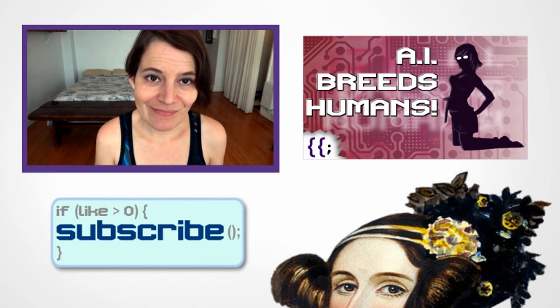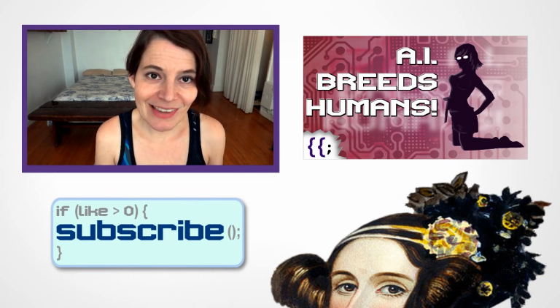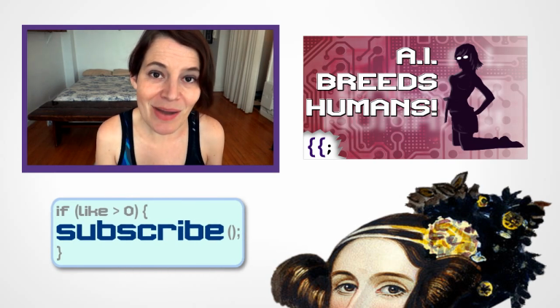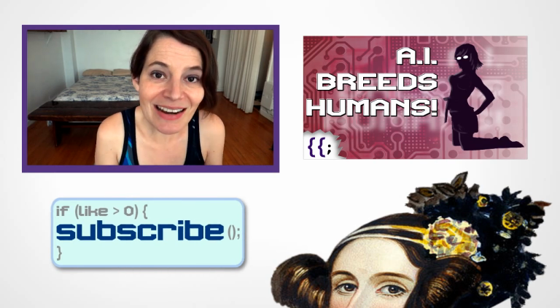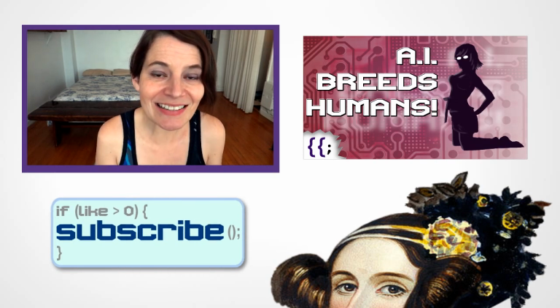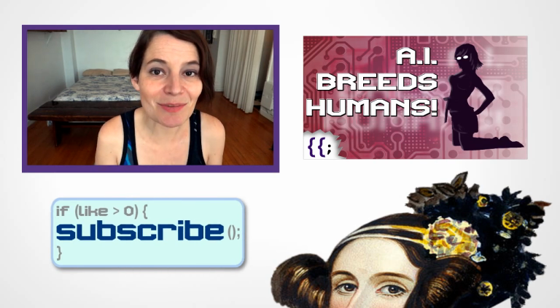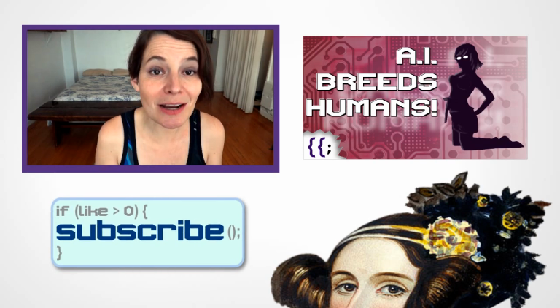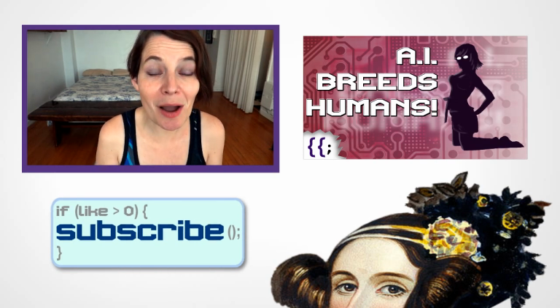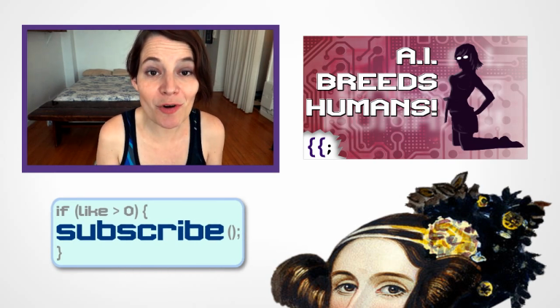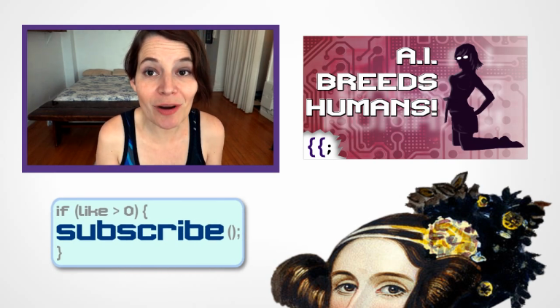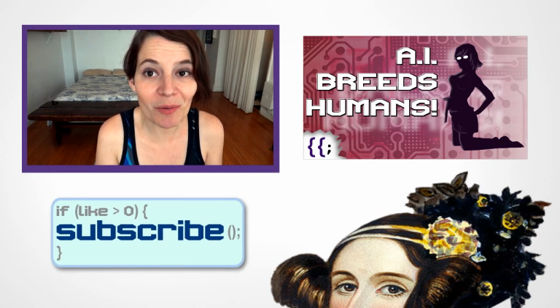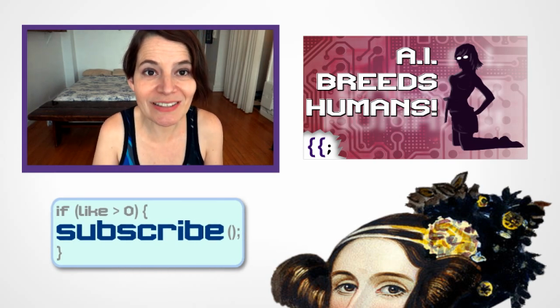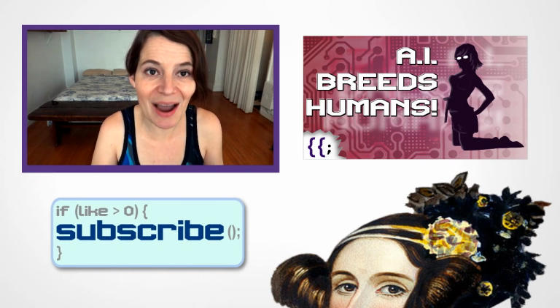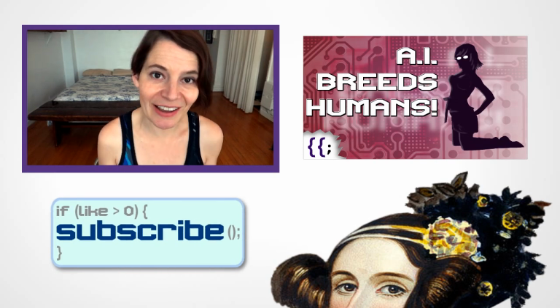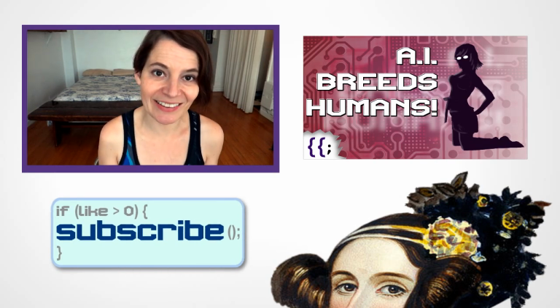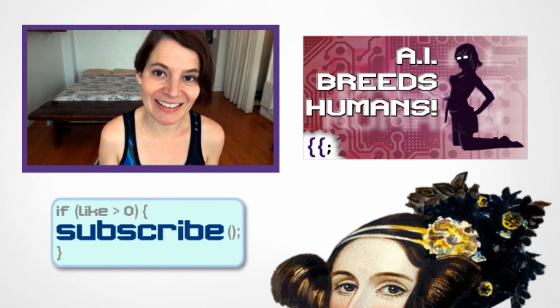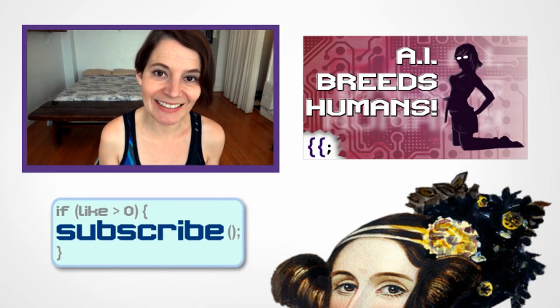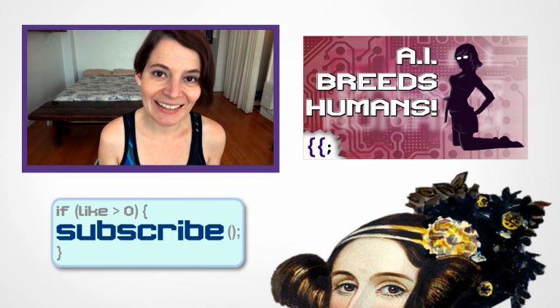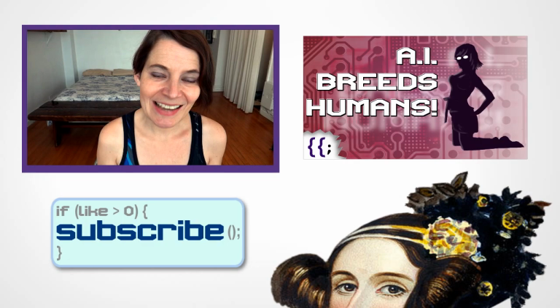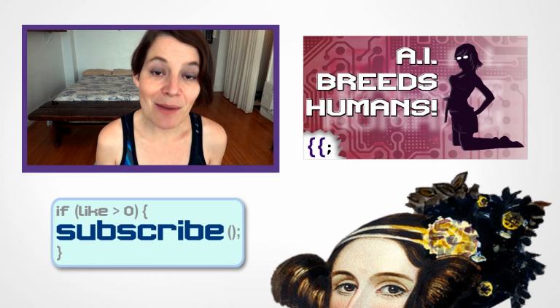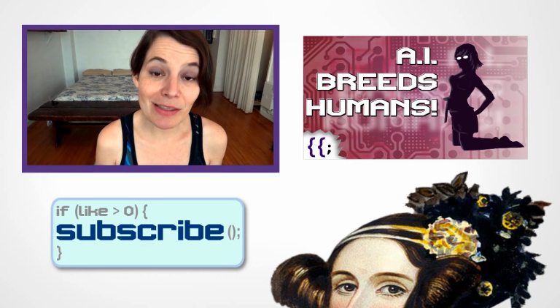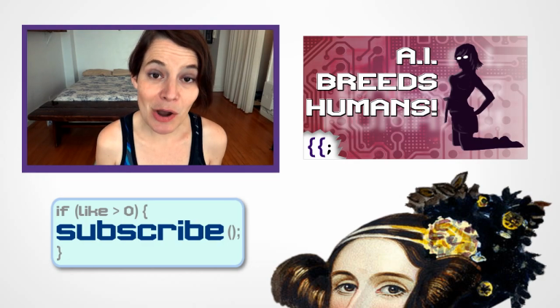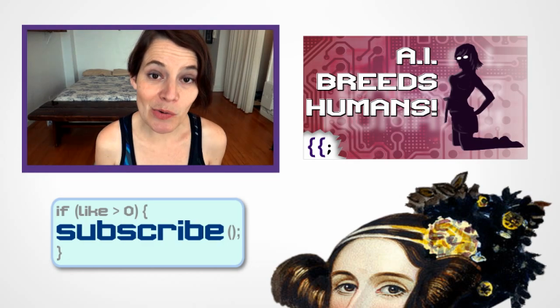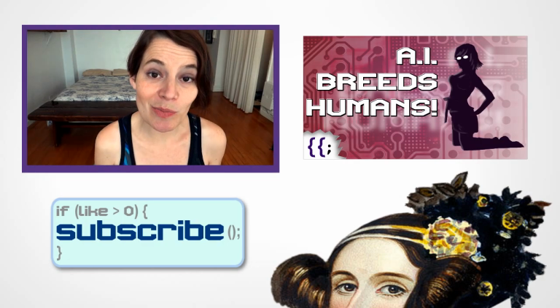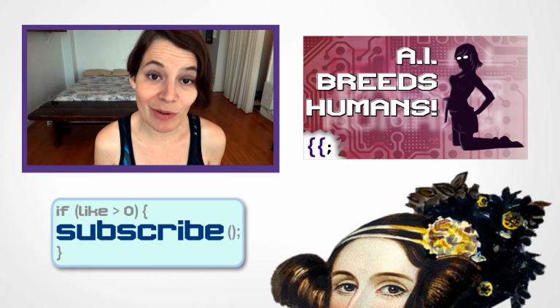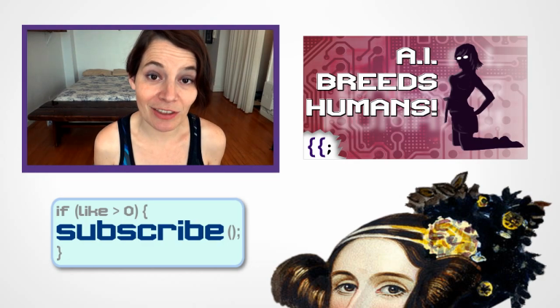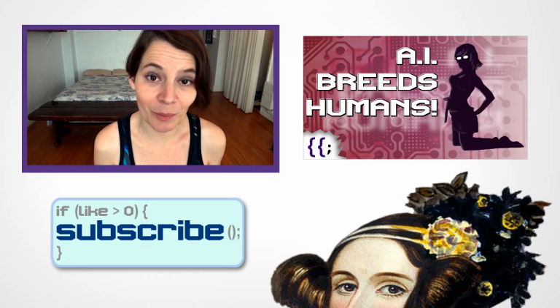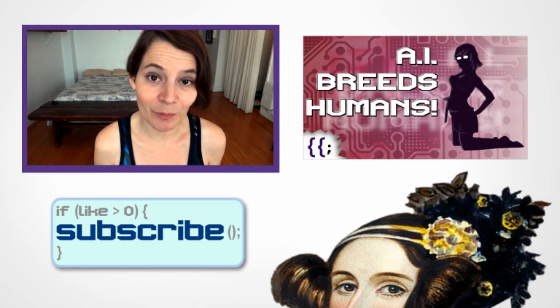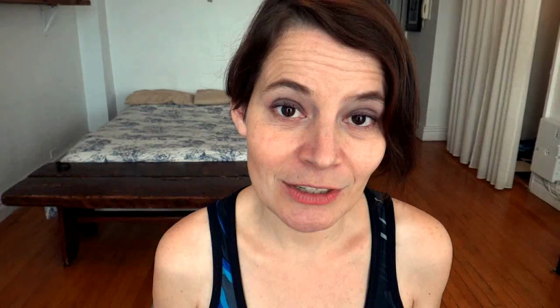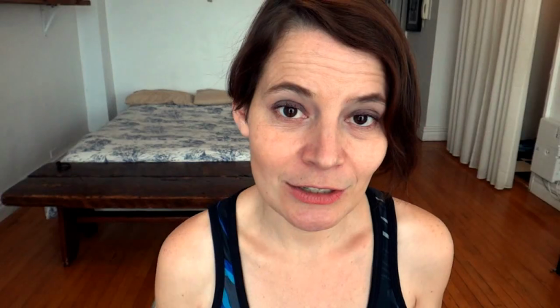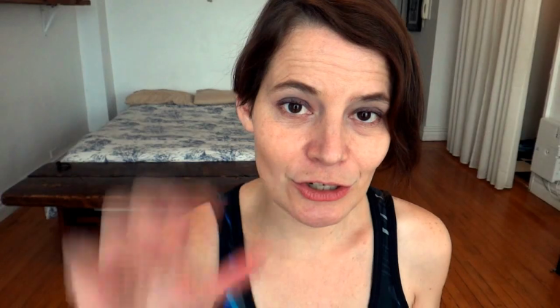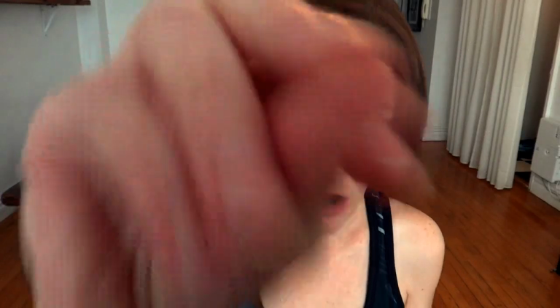Come back next time to talk about how programming works in our galaxy. And may the code be with you.